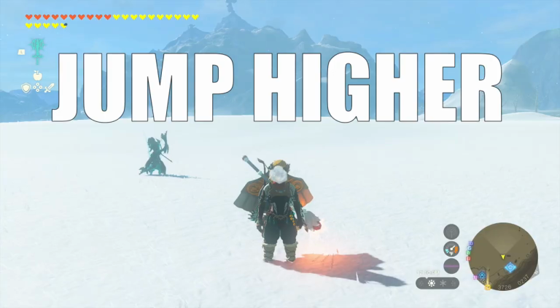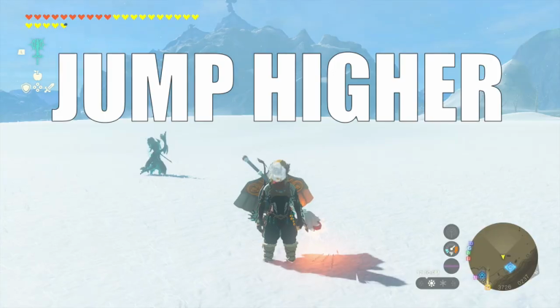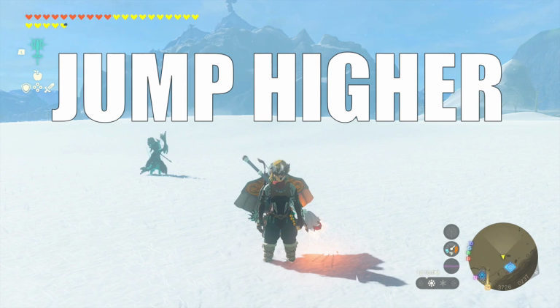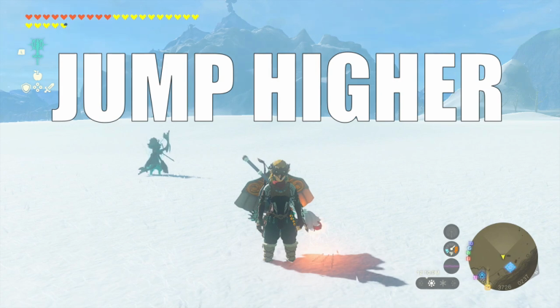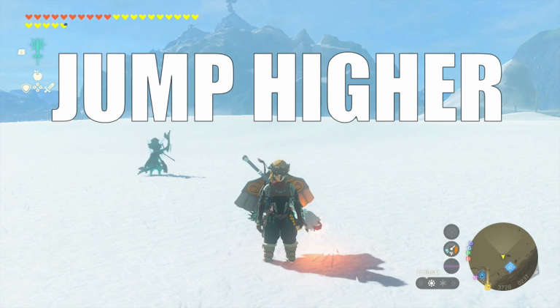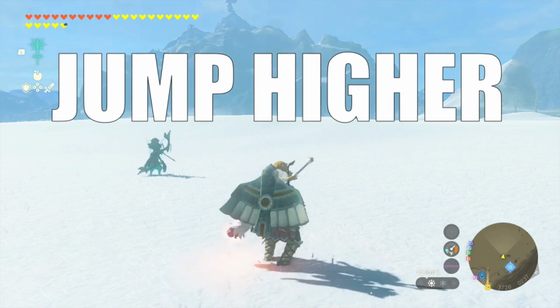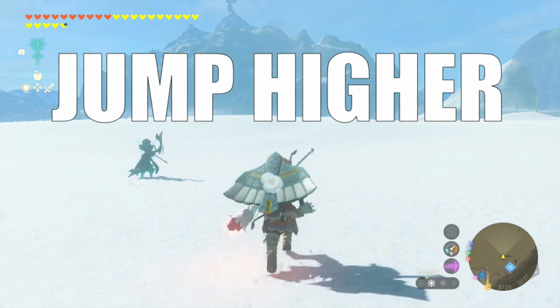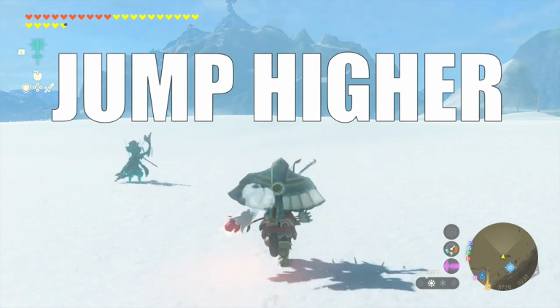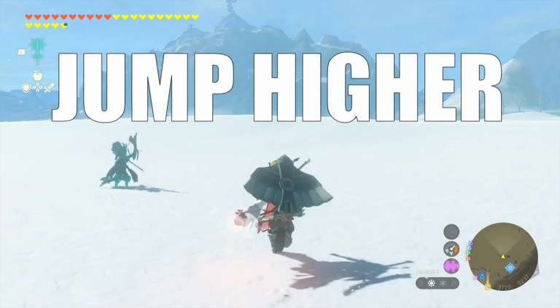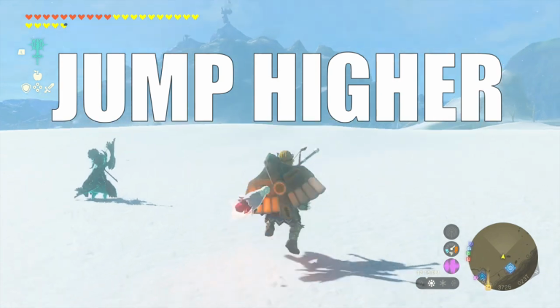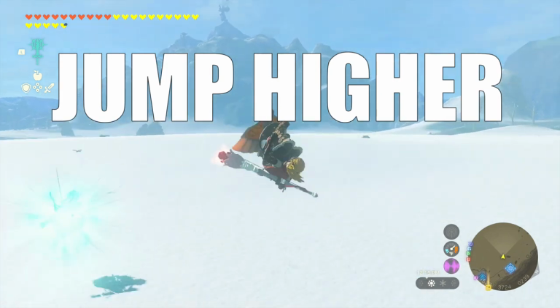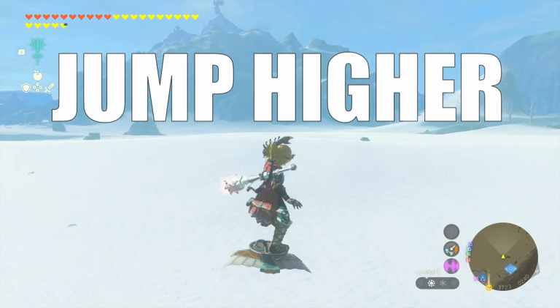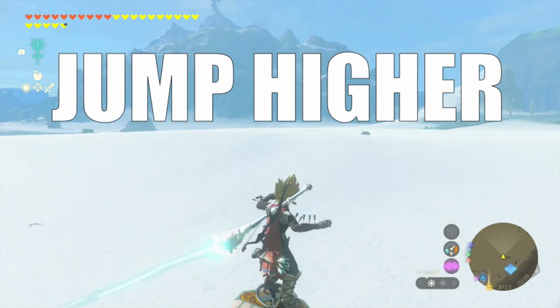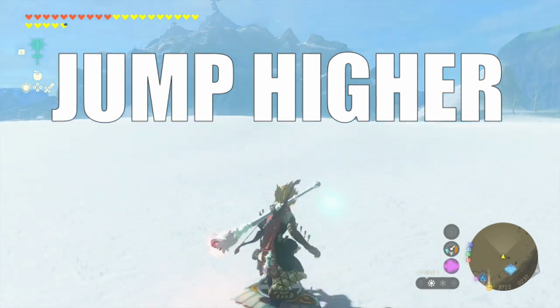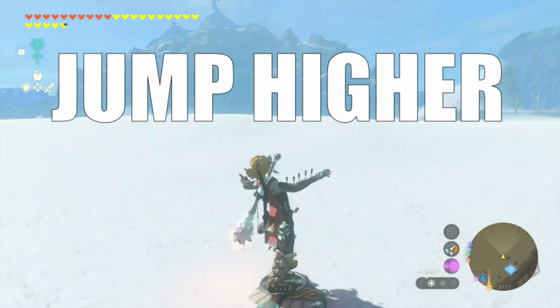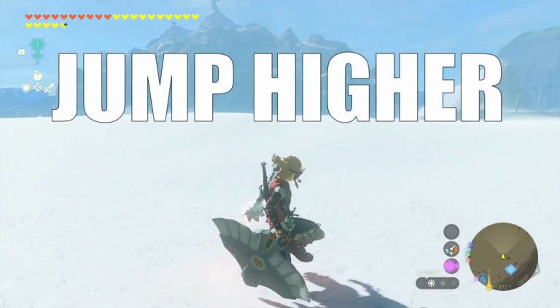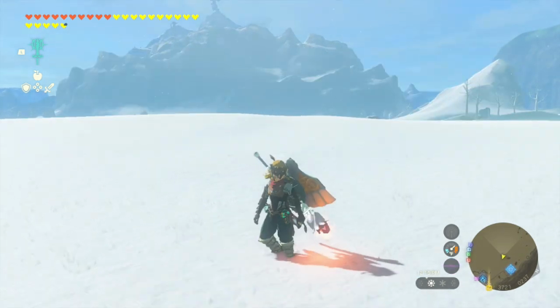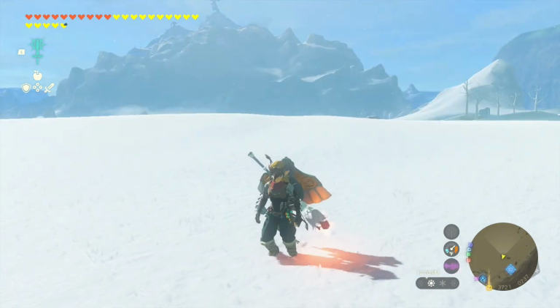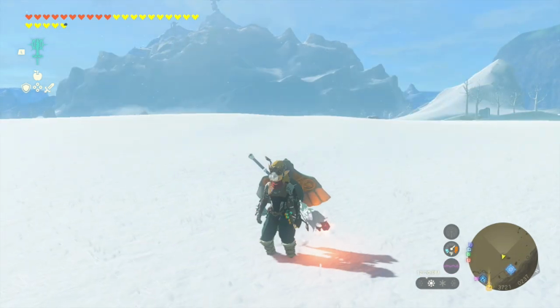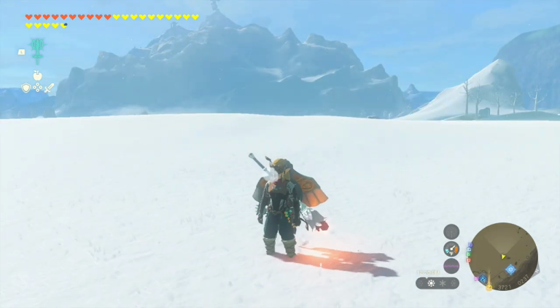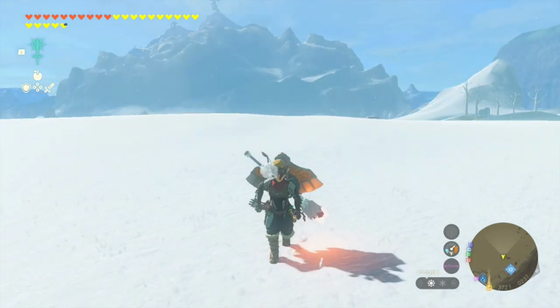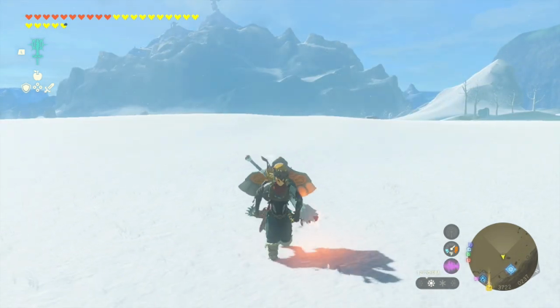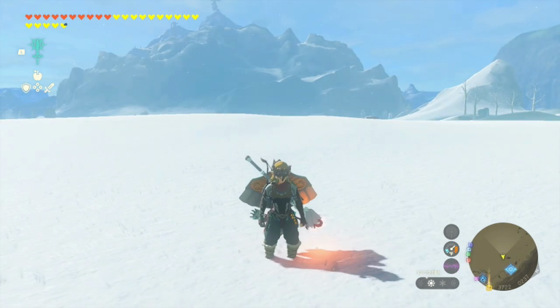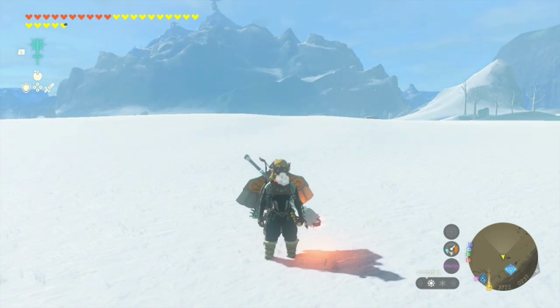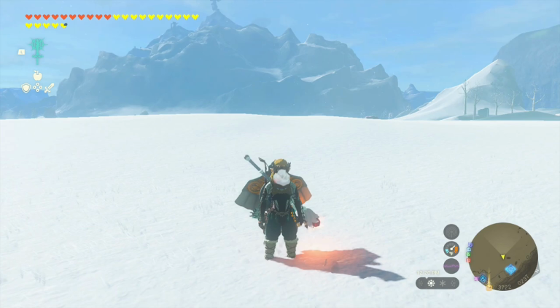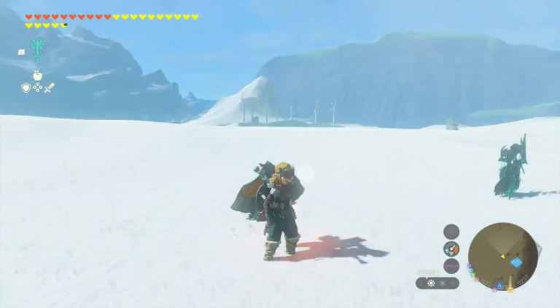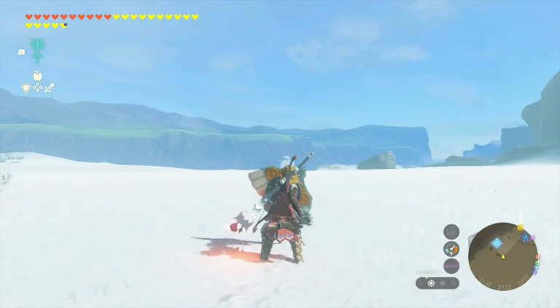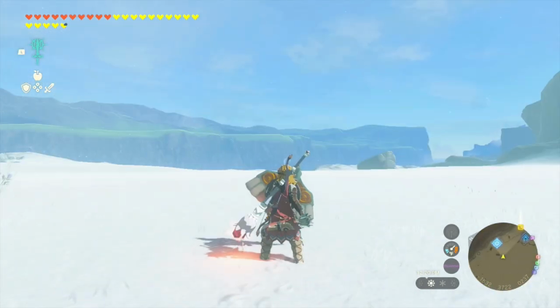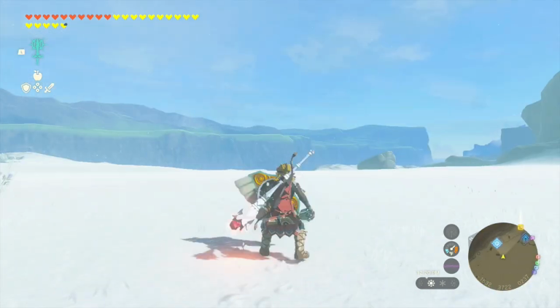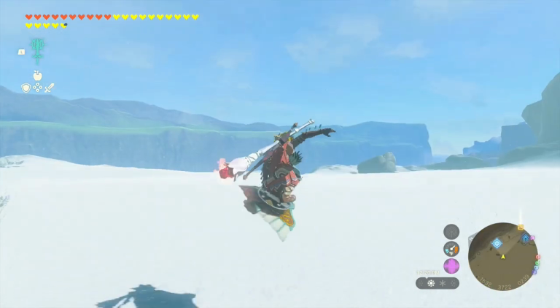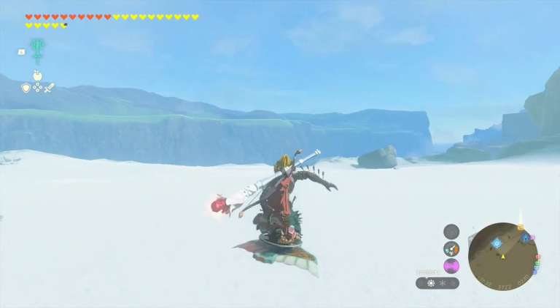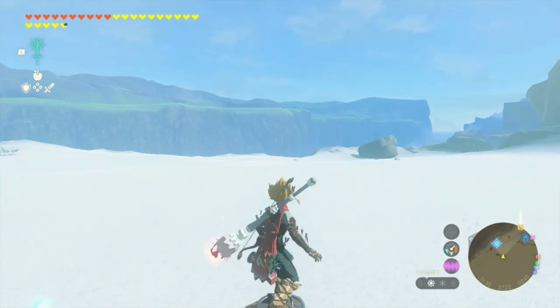One good reason to fuse a wing to your shield is because it lets you jump higher. If you guys don't know how to shield surf, you press L2, then jump, and then A.